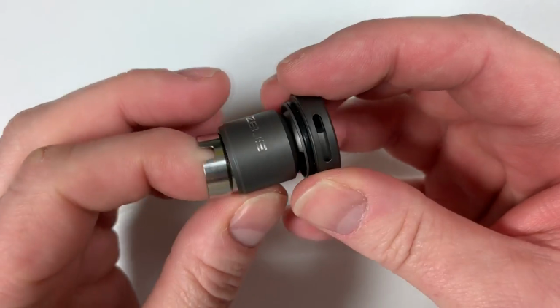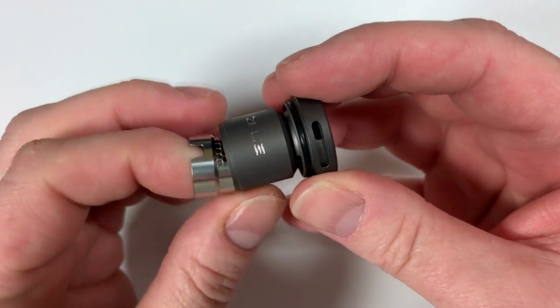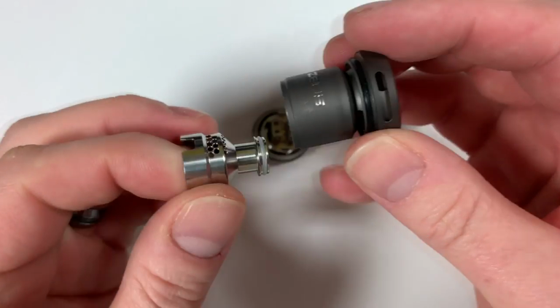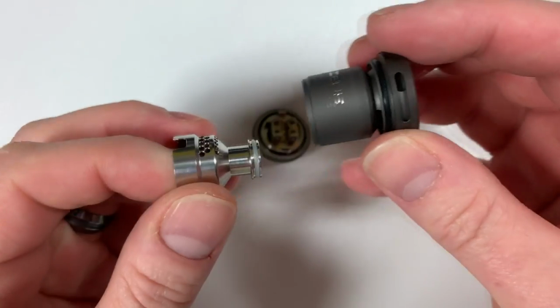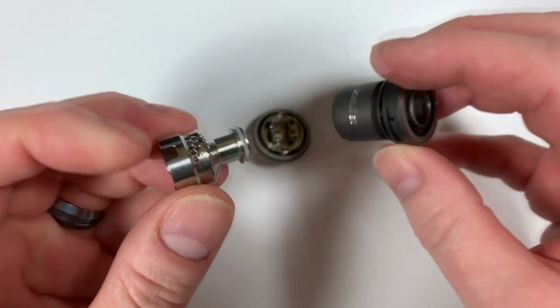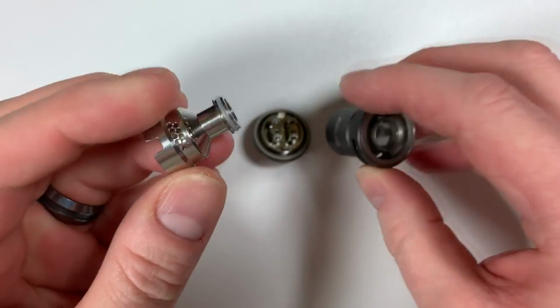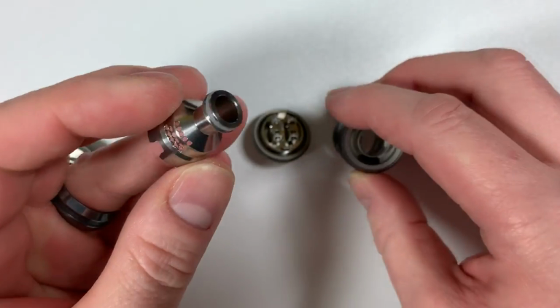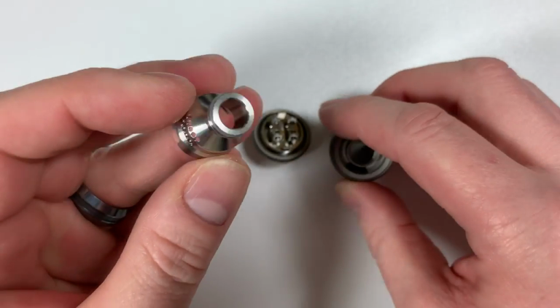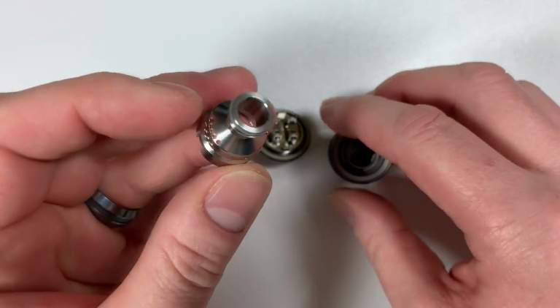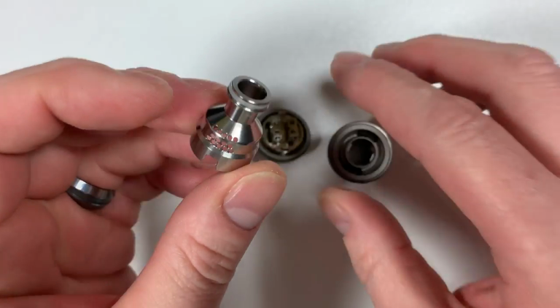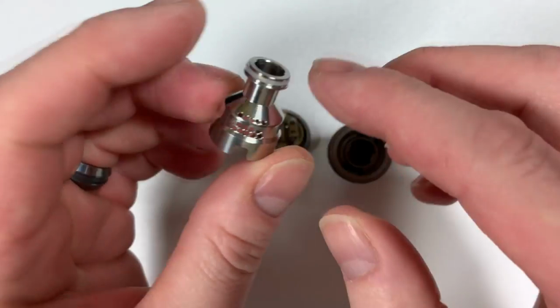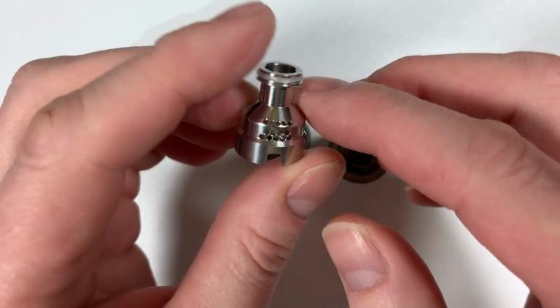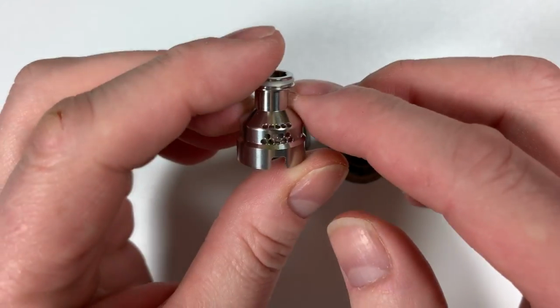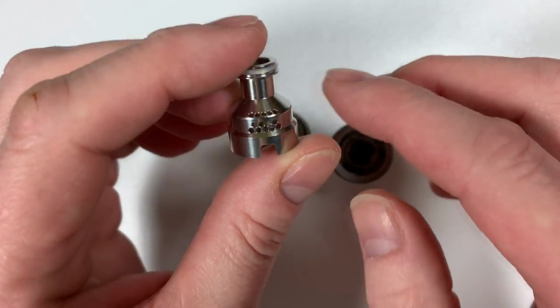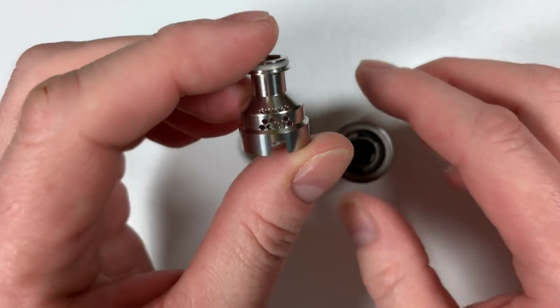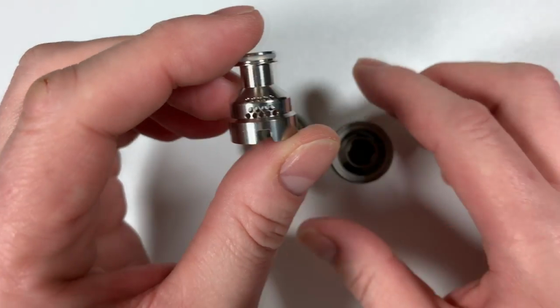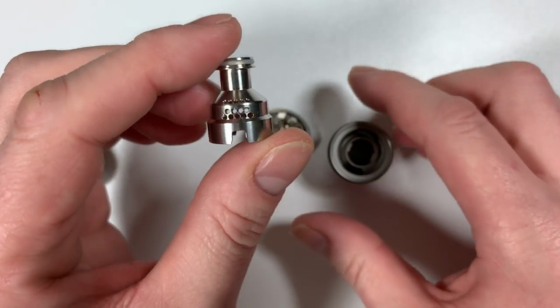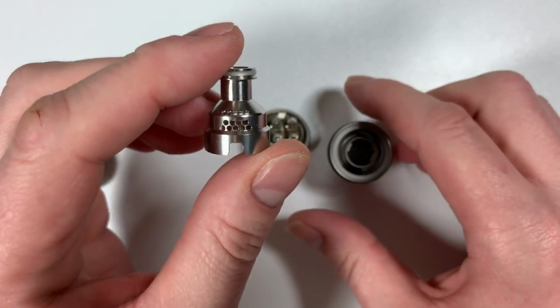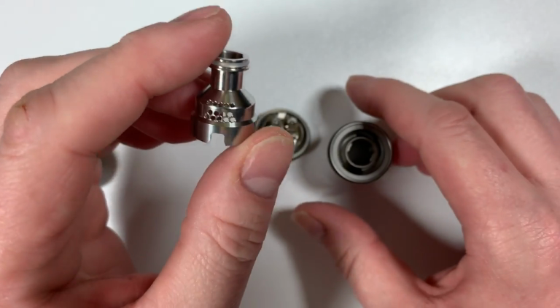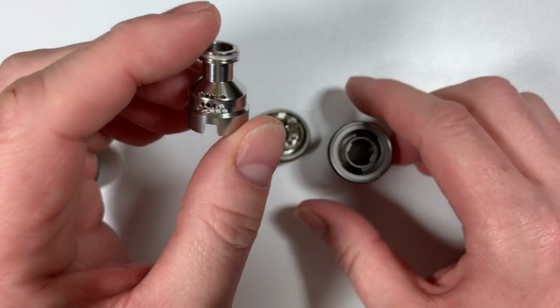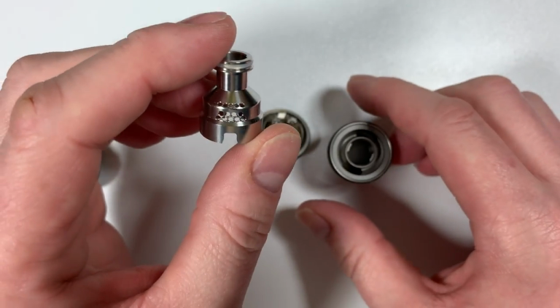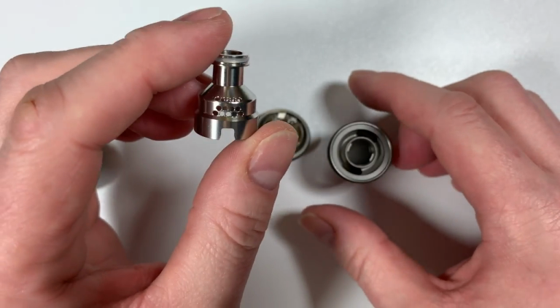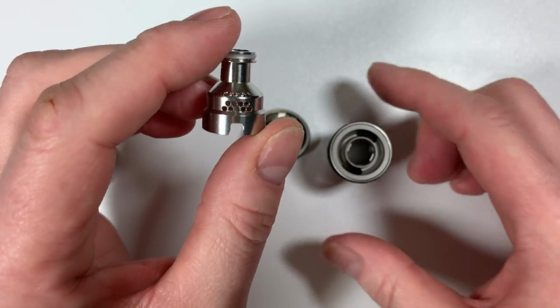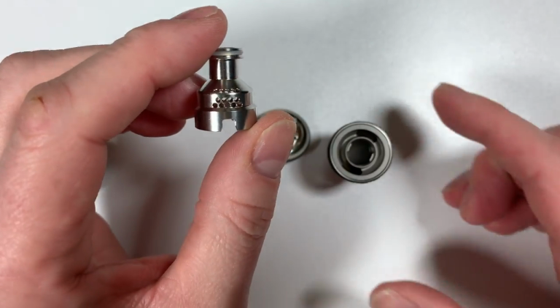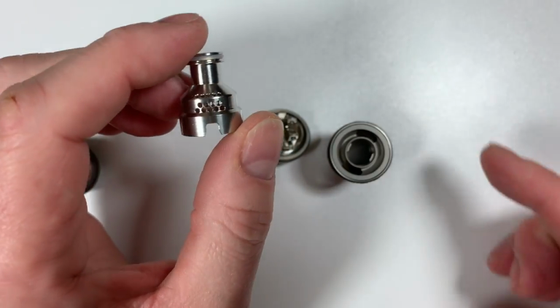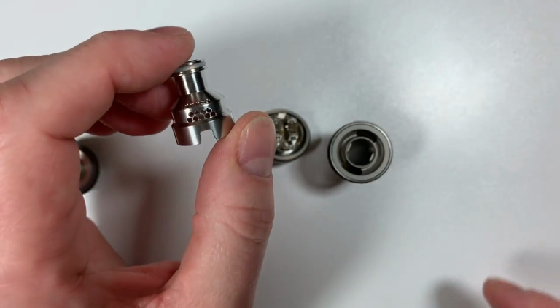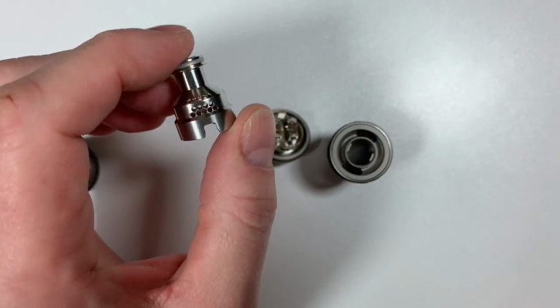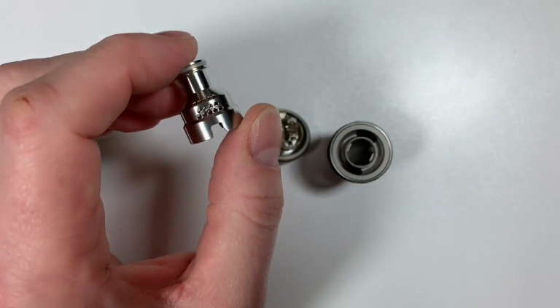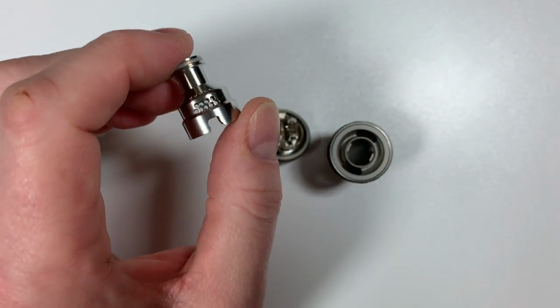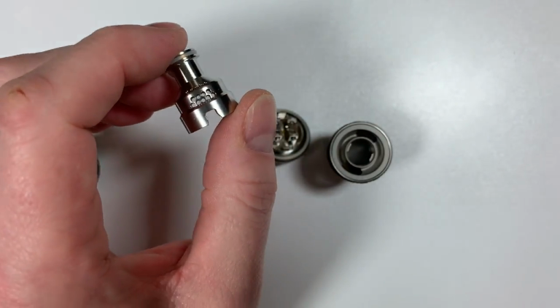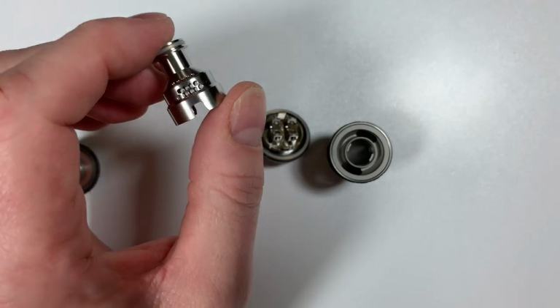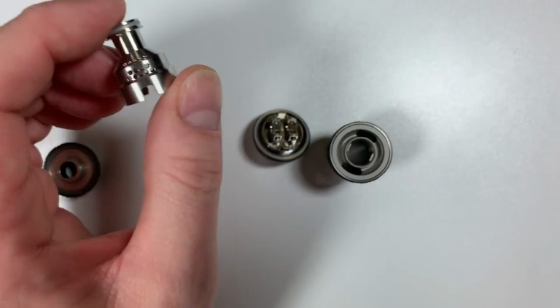Inside there is where all the magic happens.